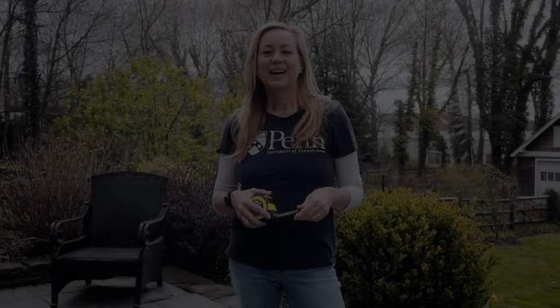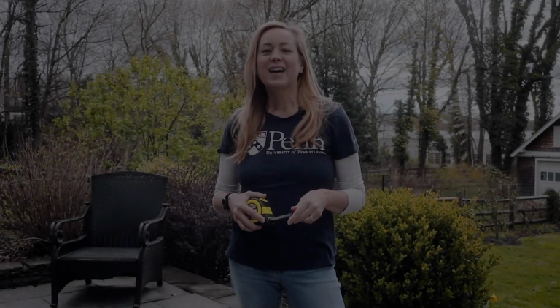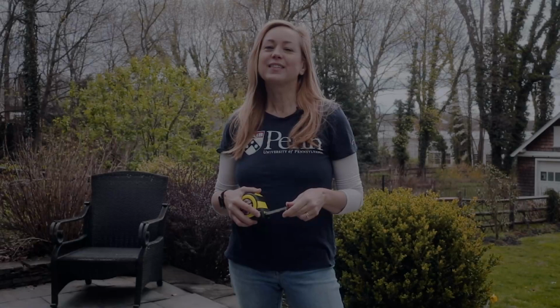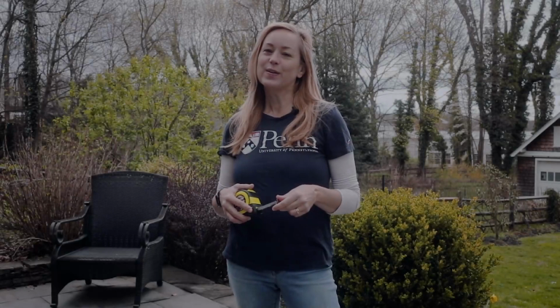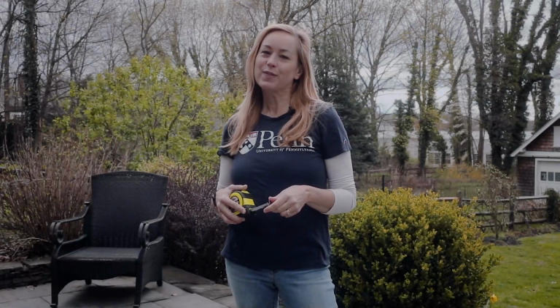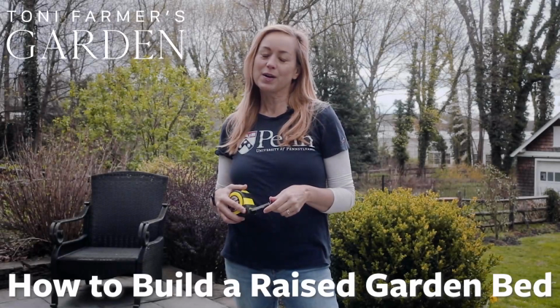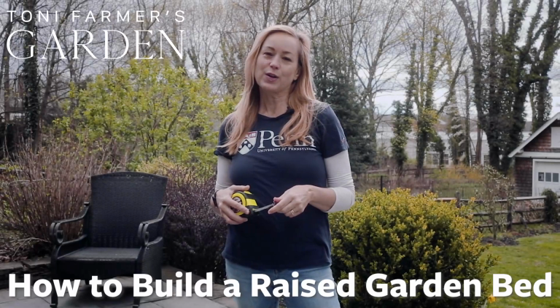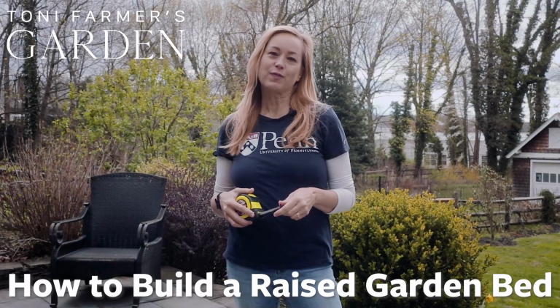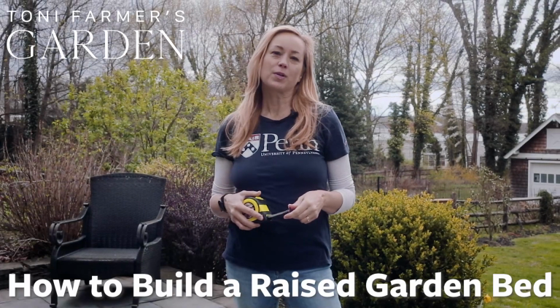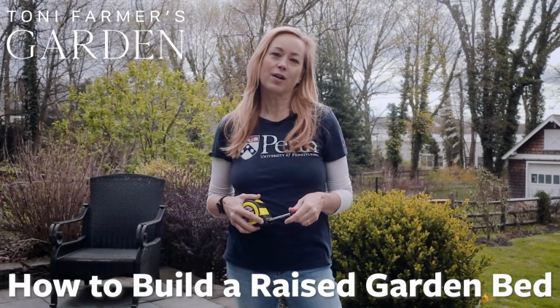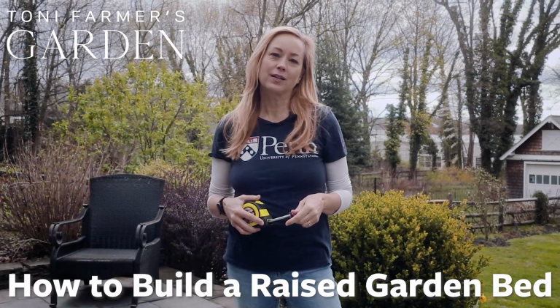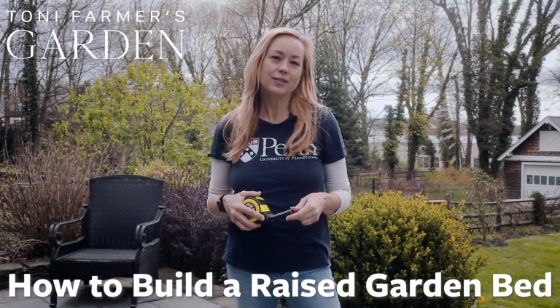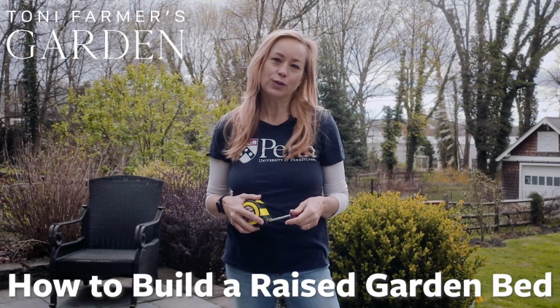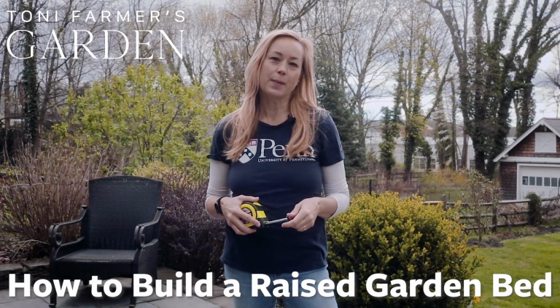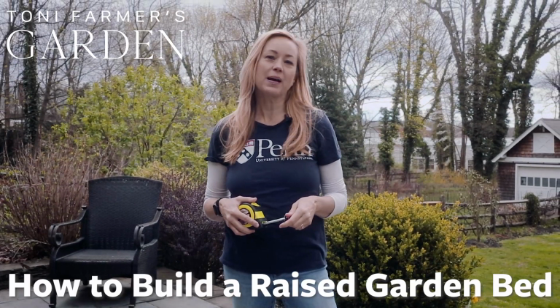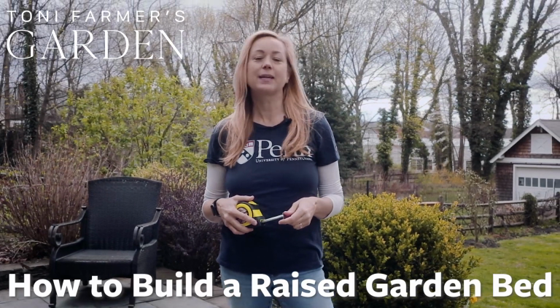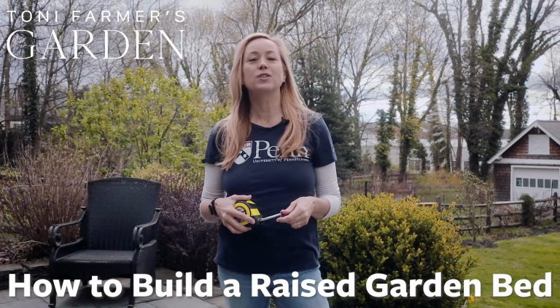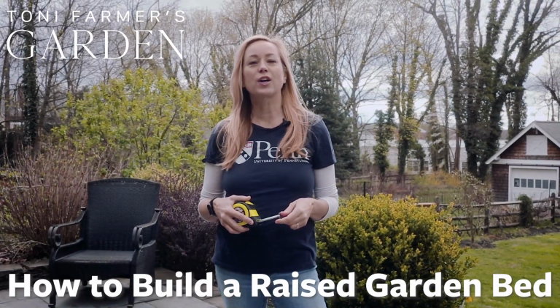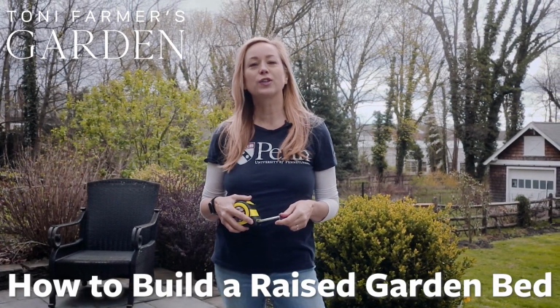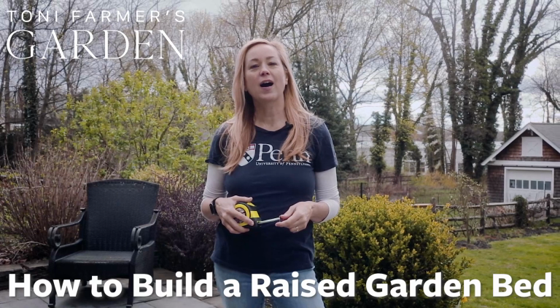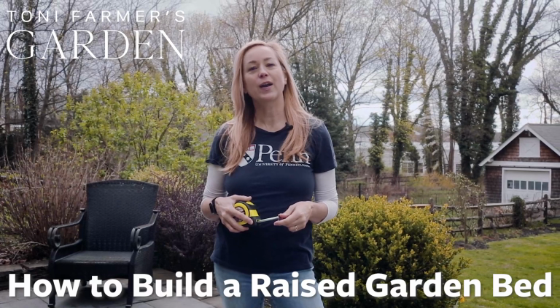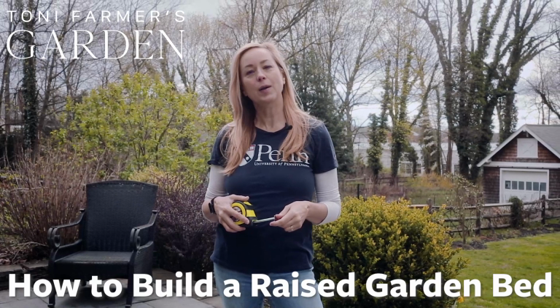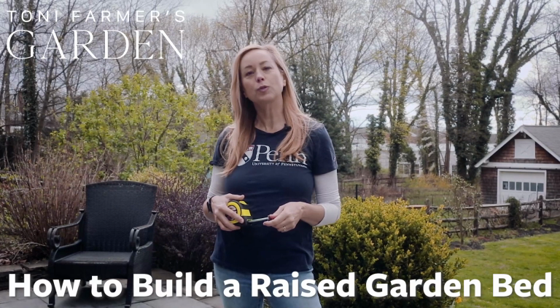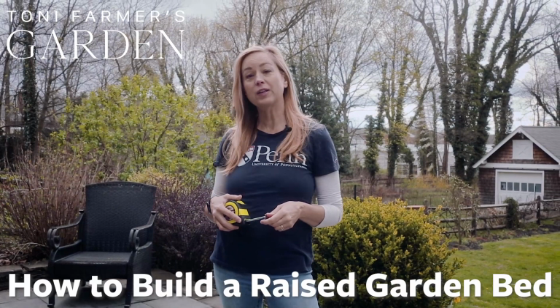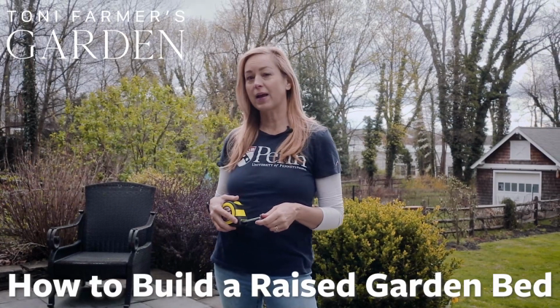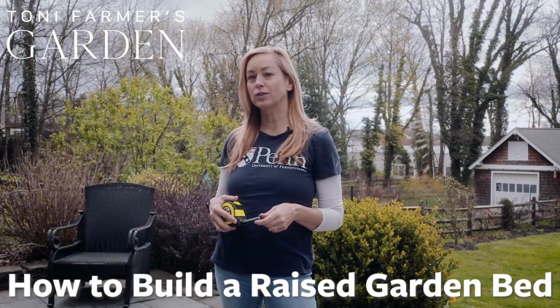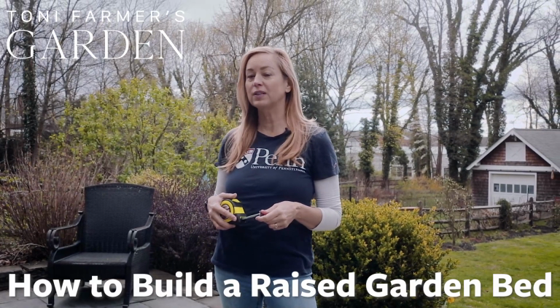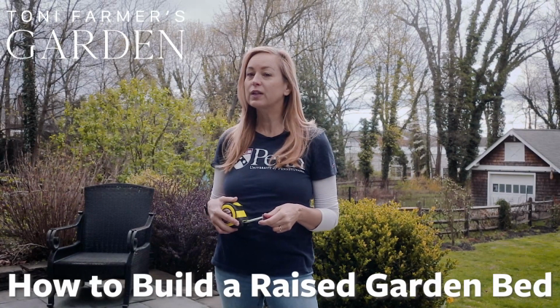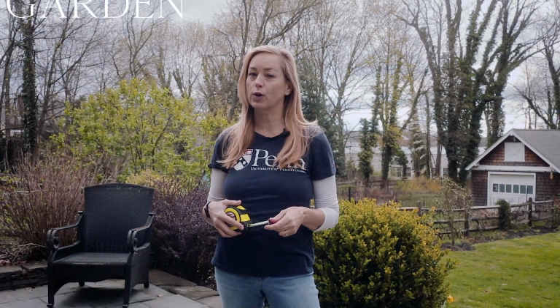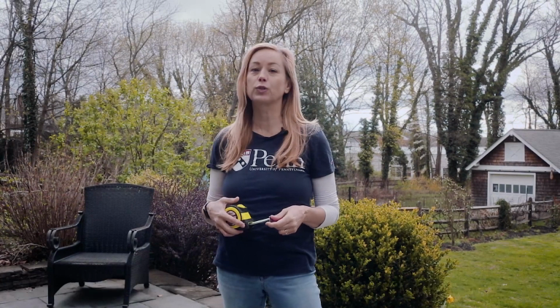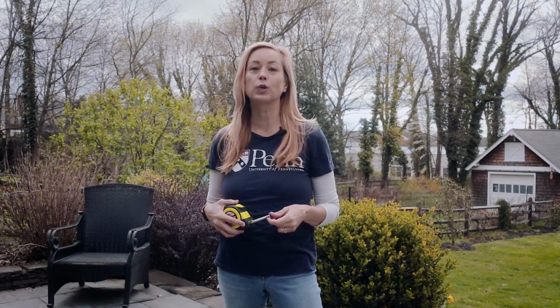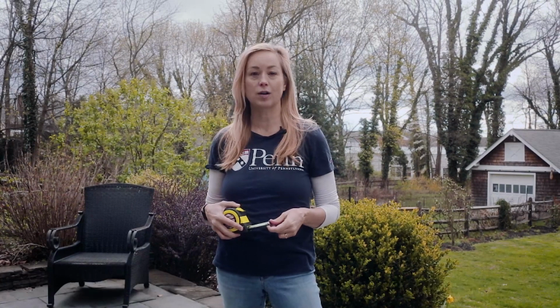Hi, this is Toni Farmer of Toni Farmer's Garden, and this is your step-by-step instructional guide on how to build raised beds specifically for a school garden.